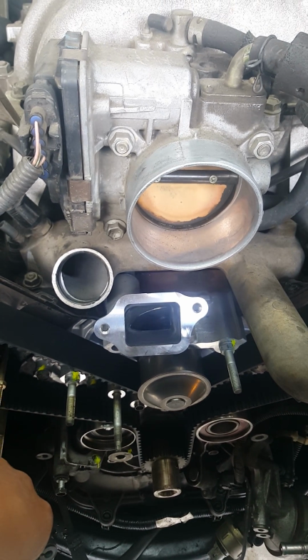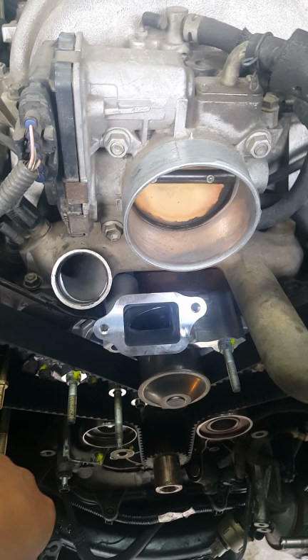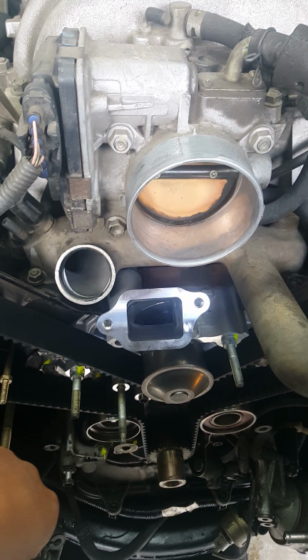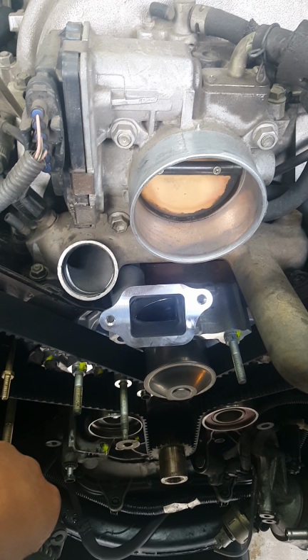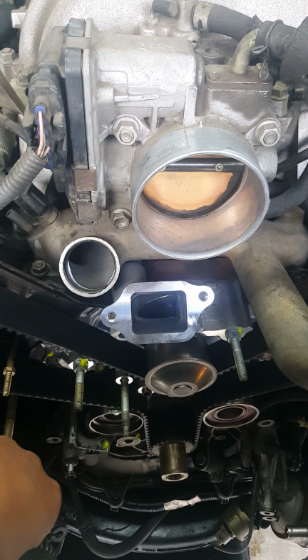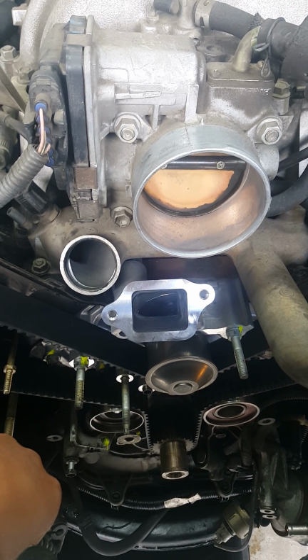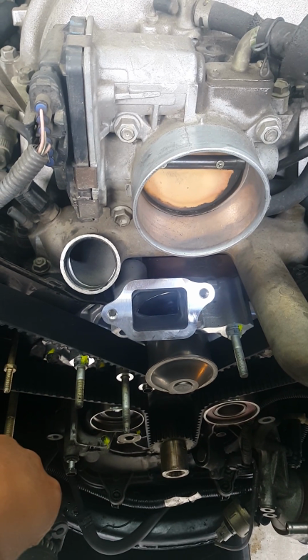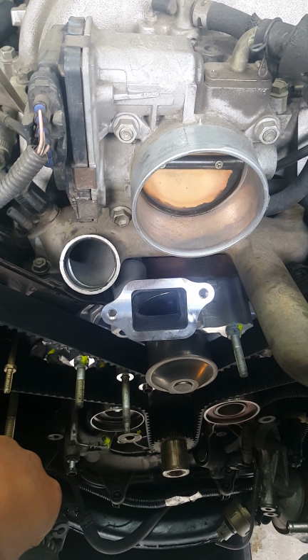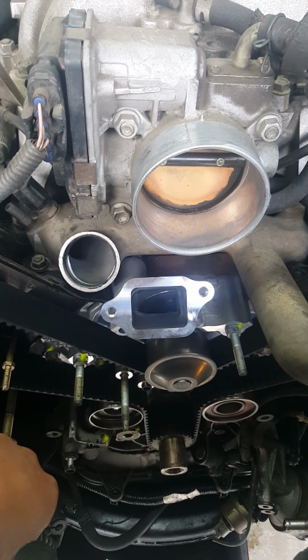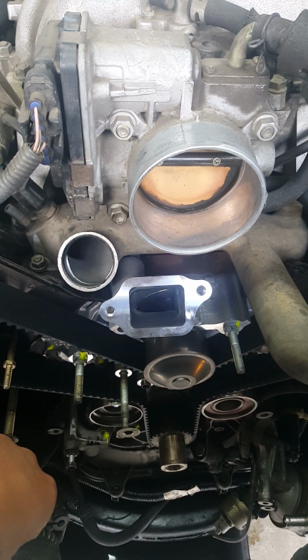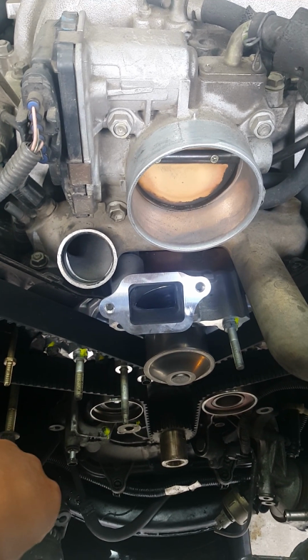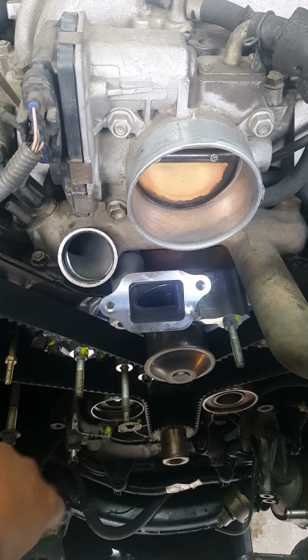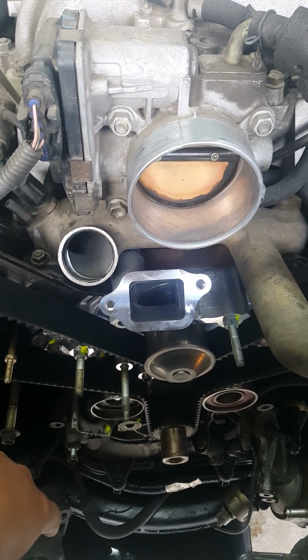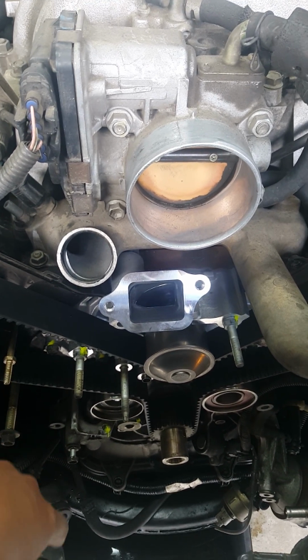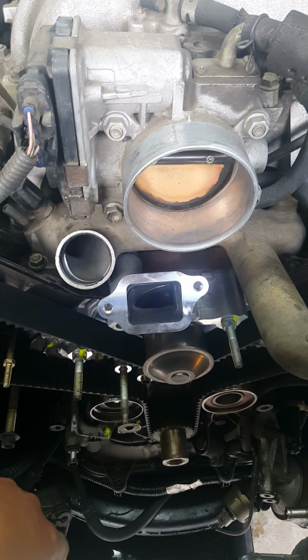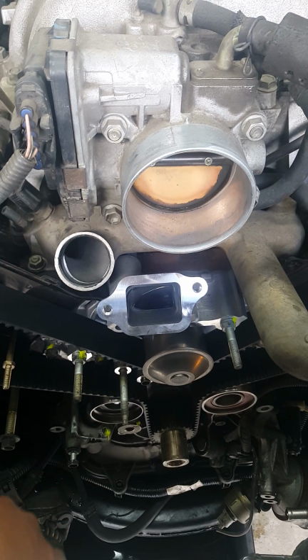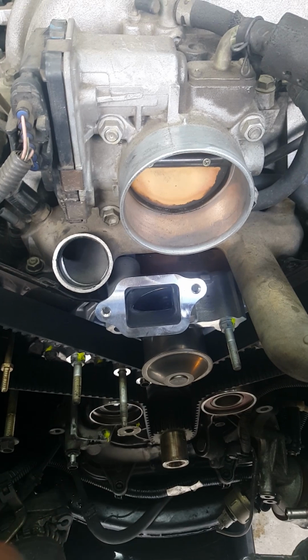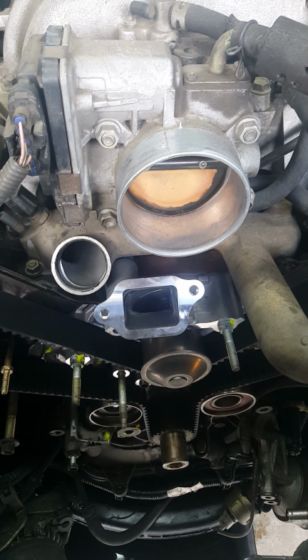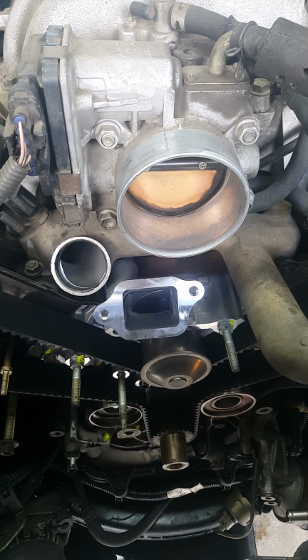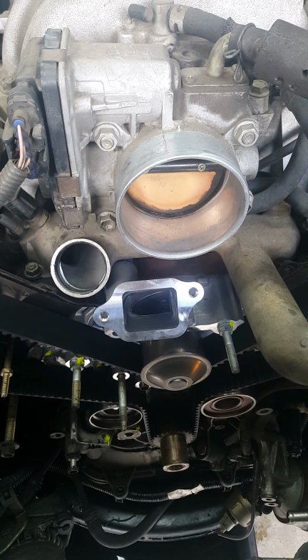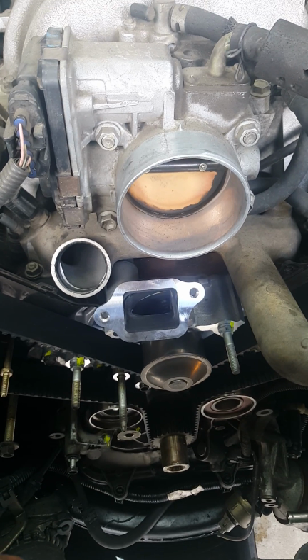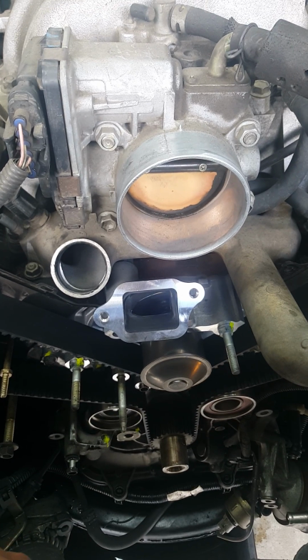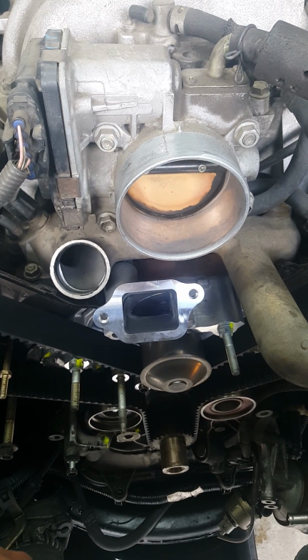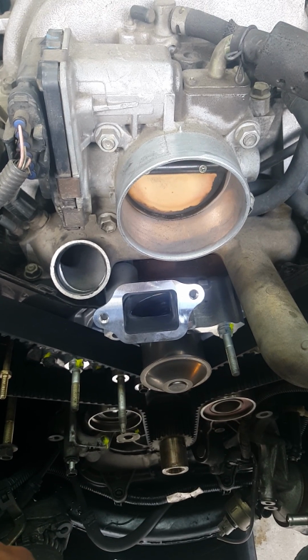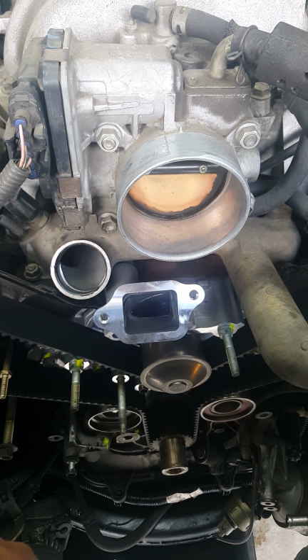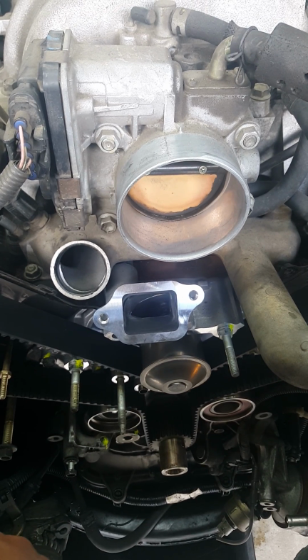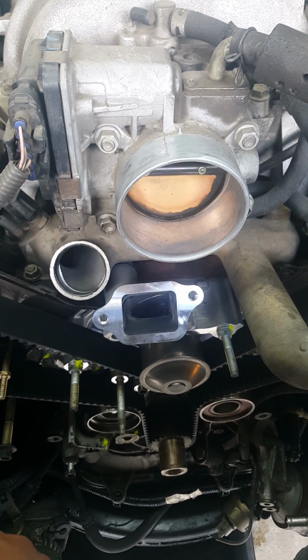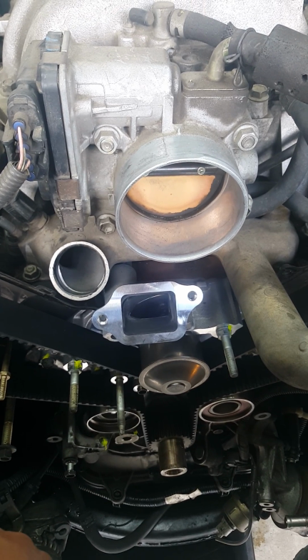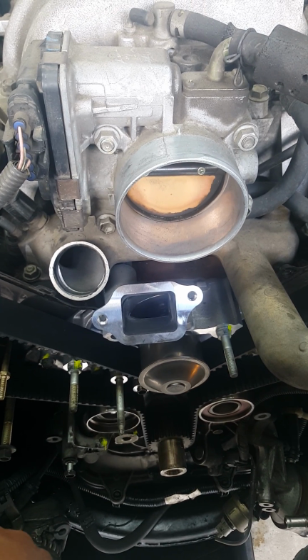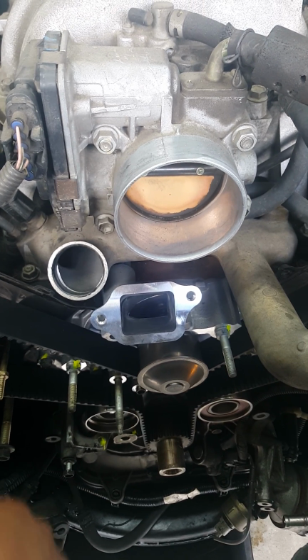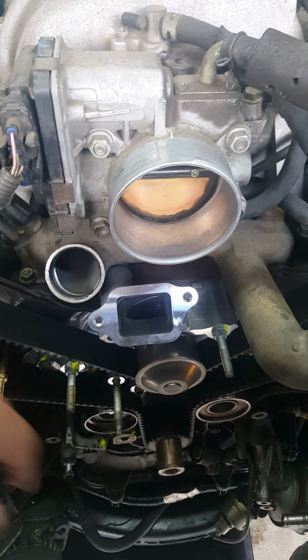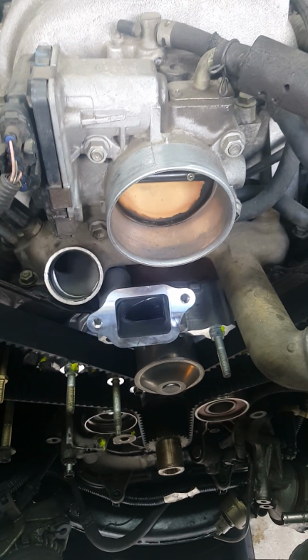So if you're doing a timing belt change, this is it. Any questions, leave a comment below and I can help you out. Thanks!